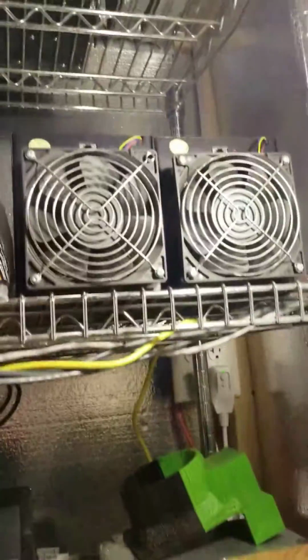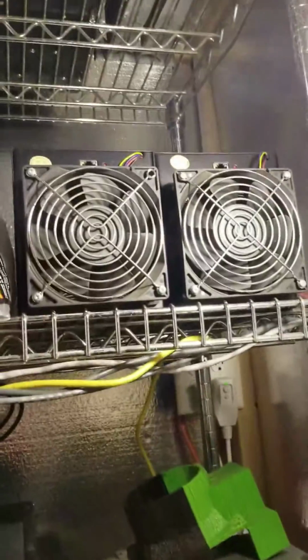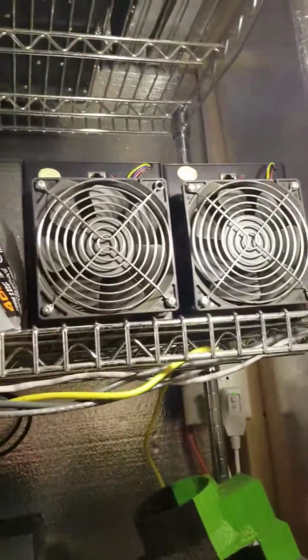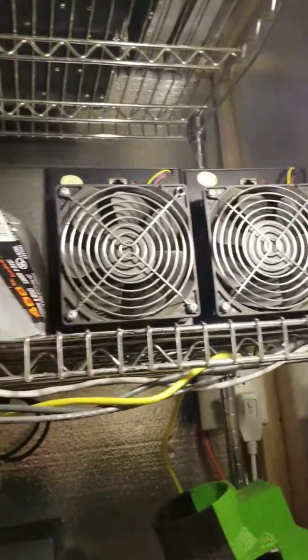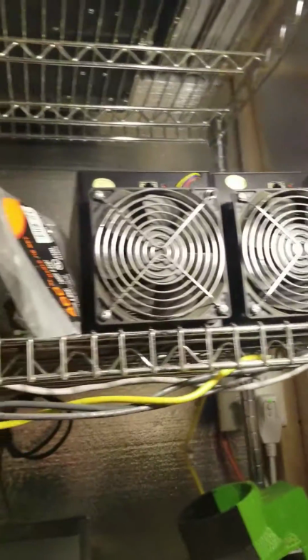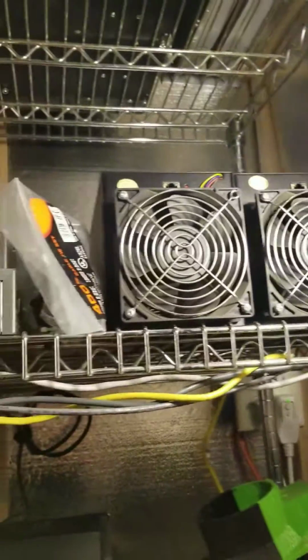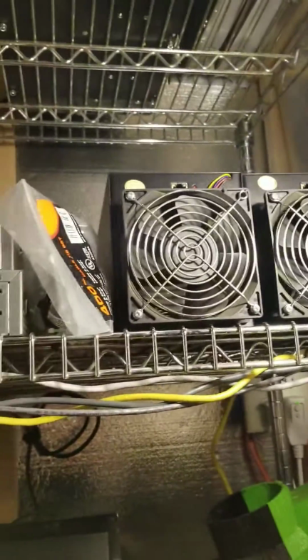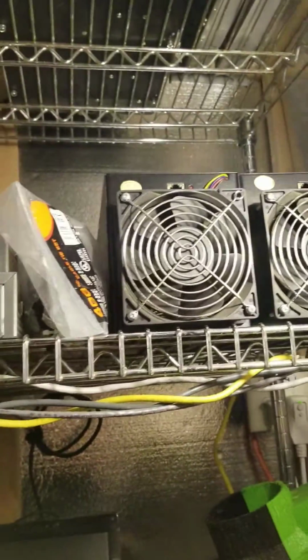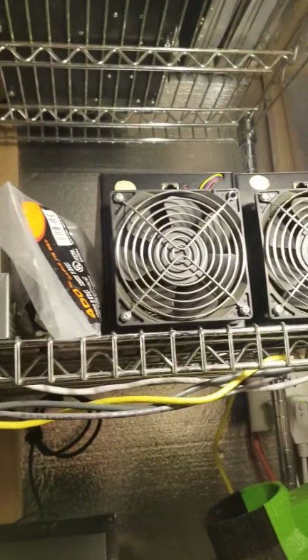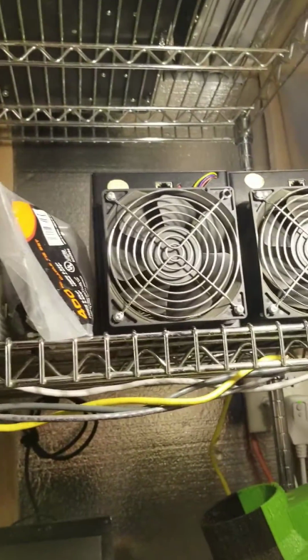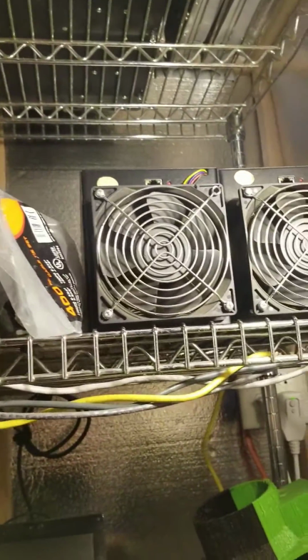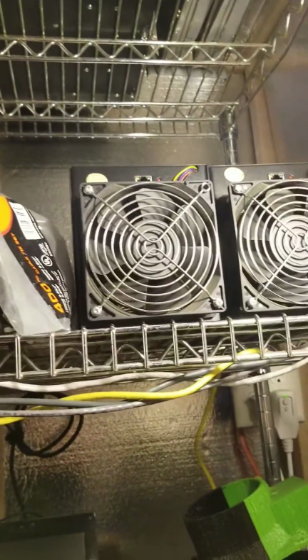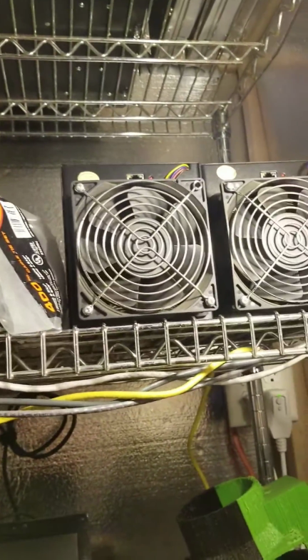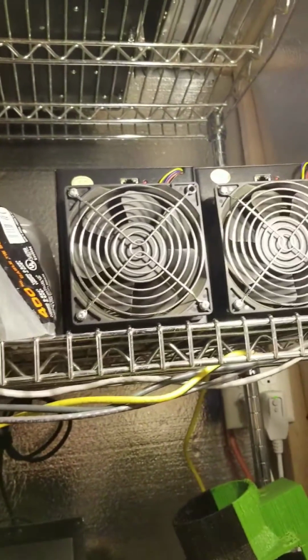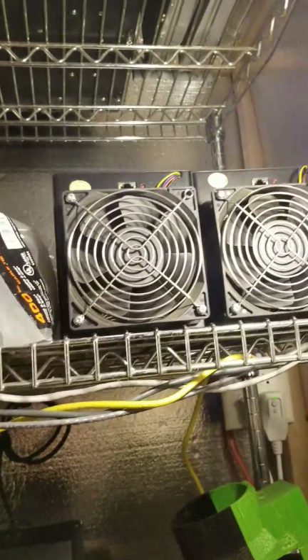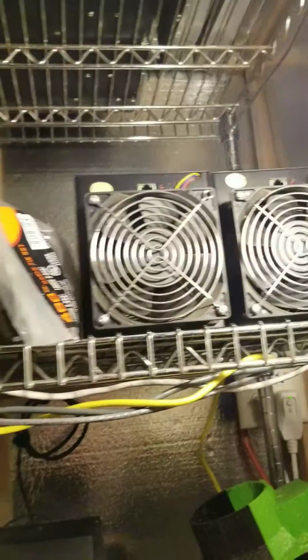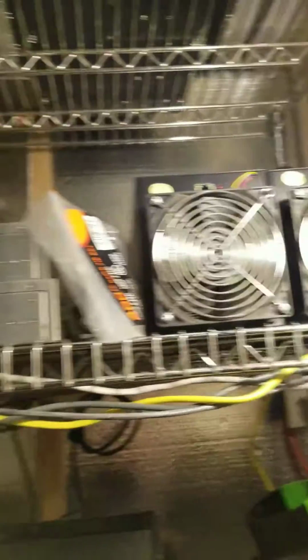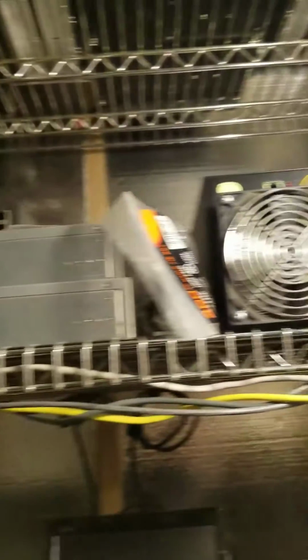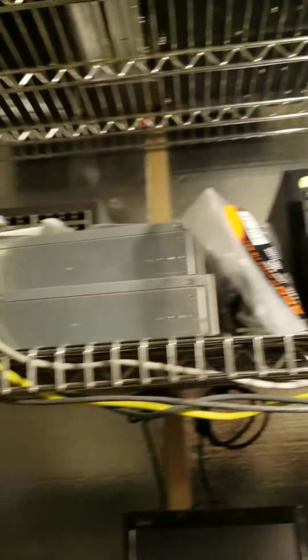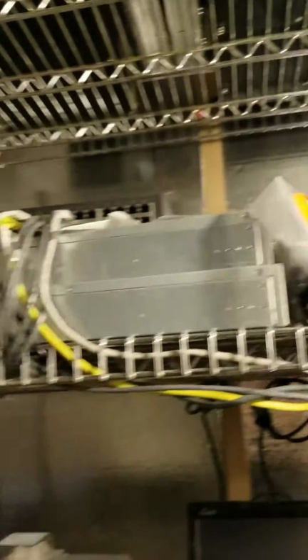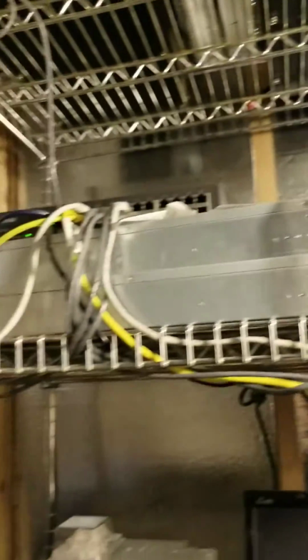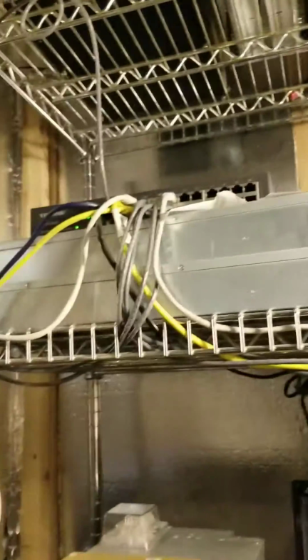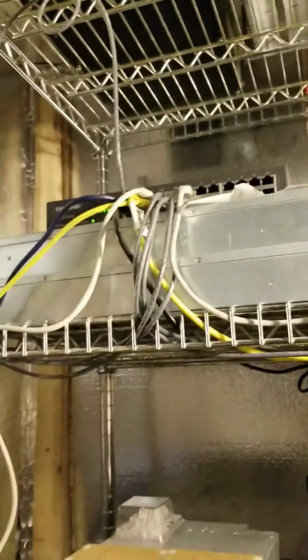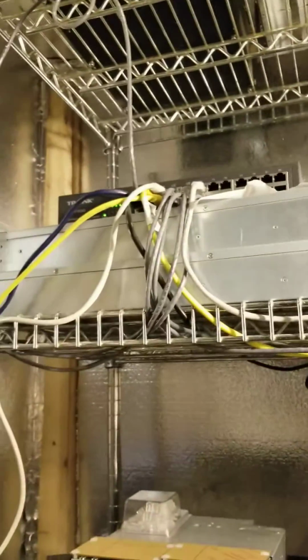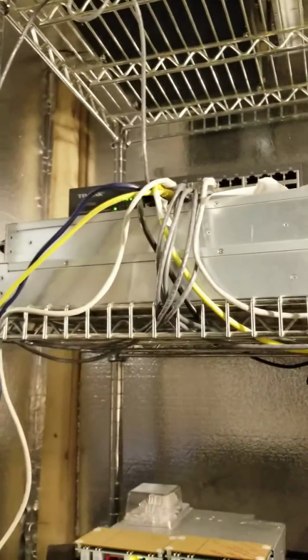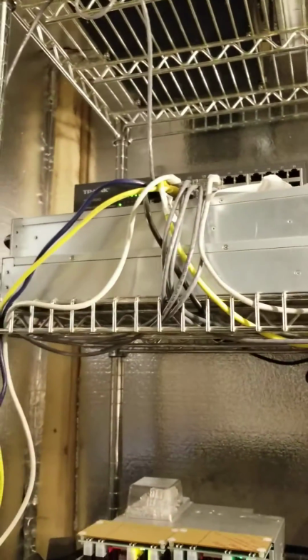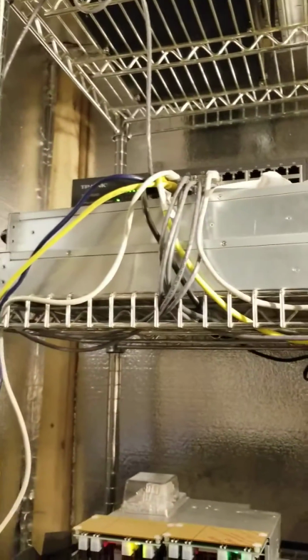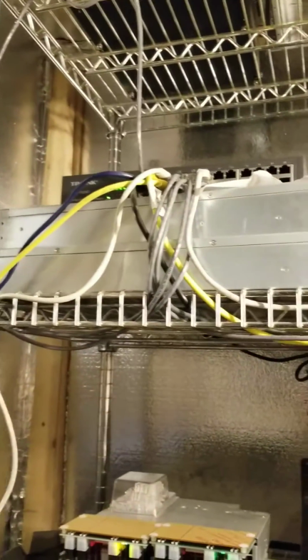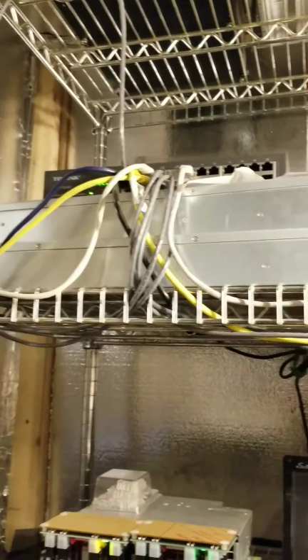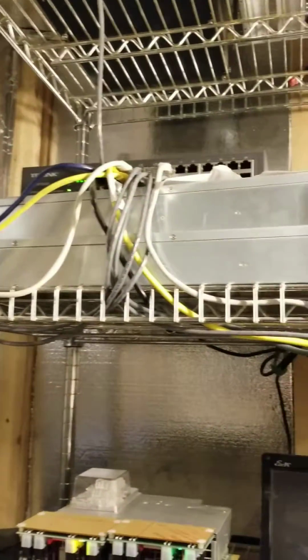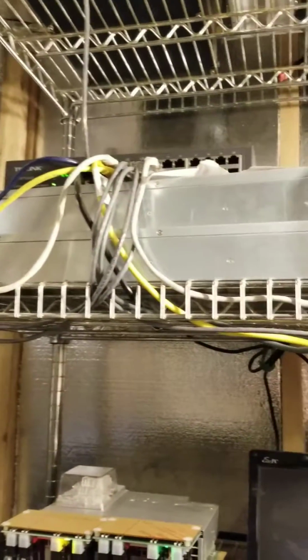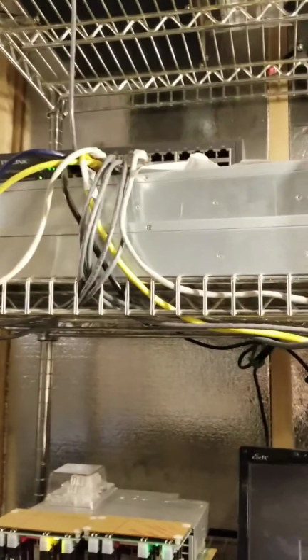Anybody want some old S3s? I'm trying to get rid of those. I've also got some Spoon Dooleys I'm trying to get rid of.